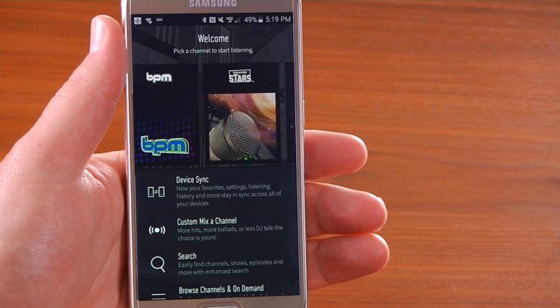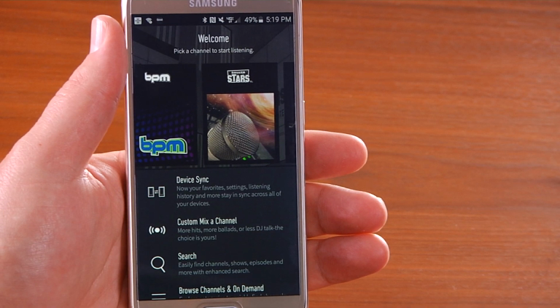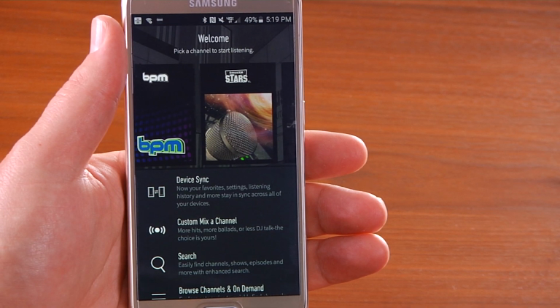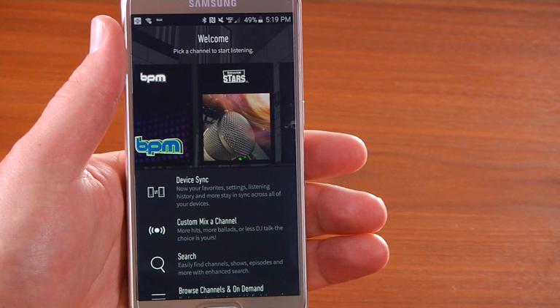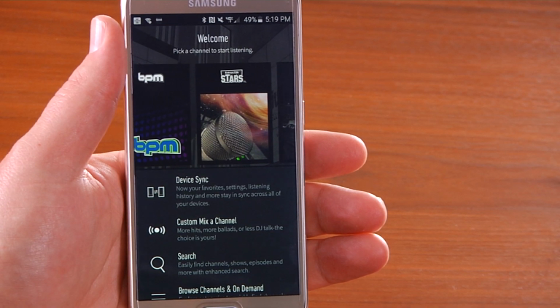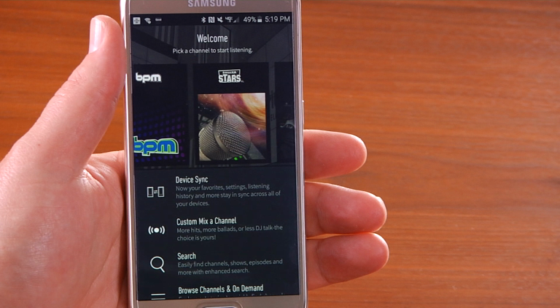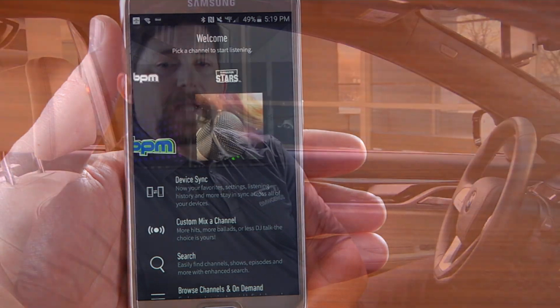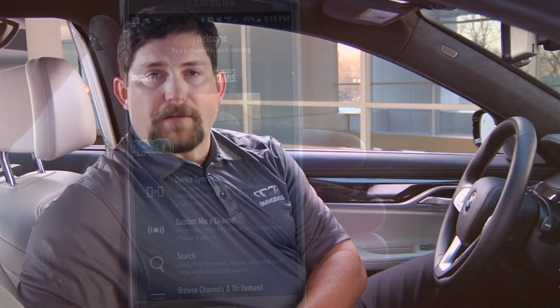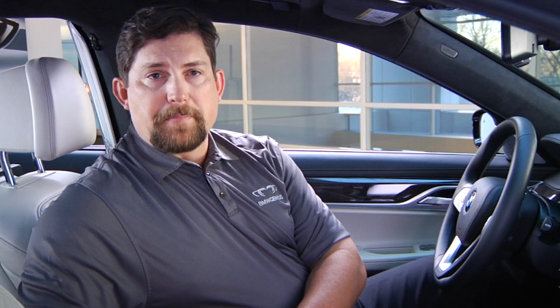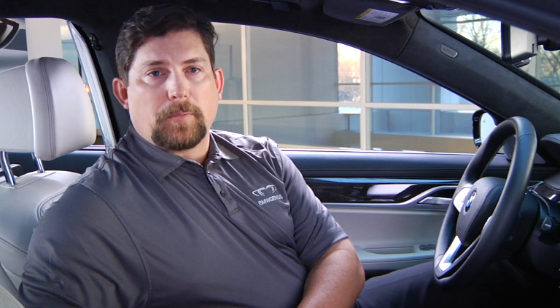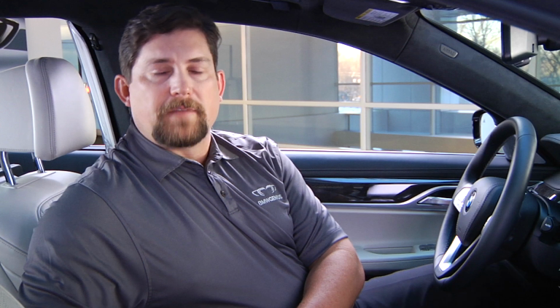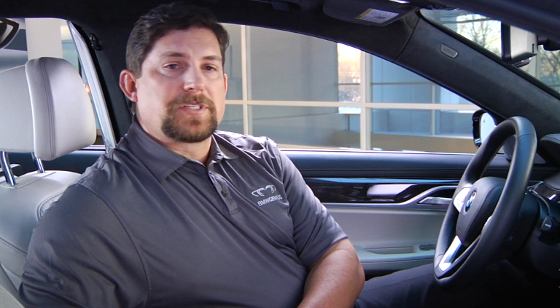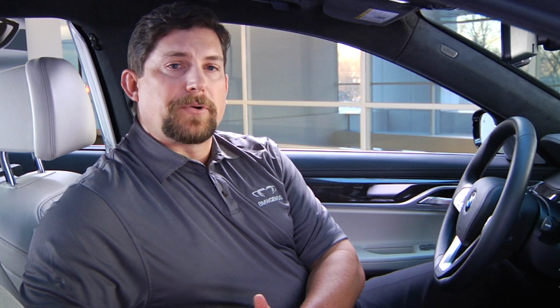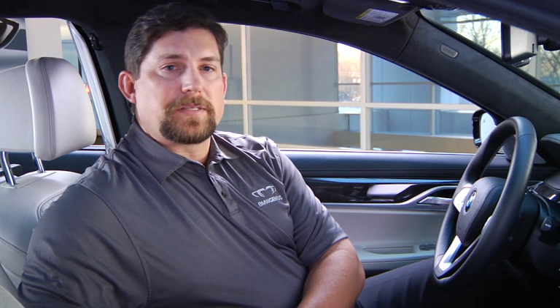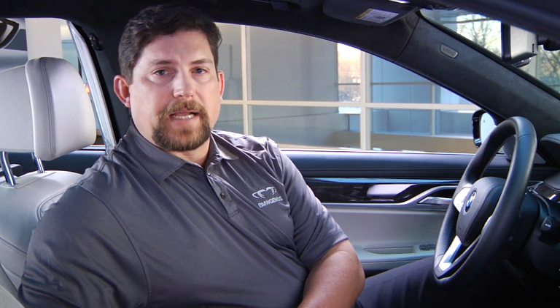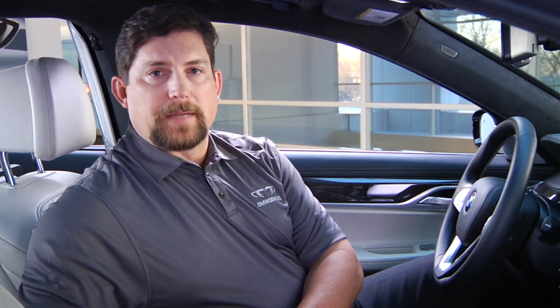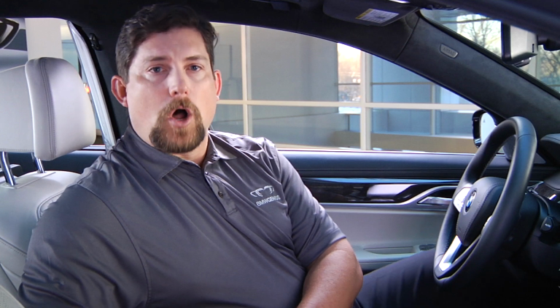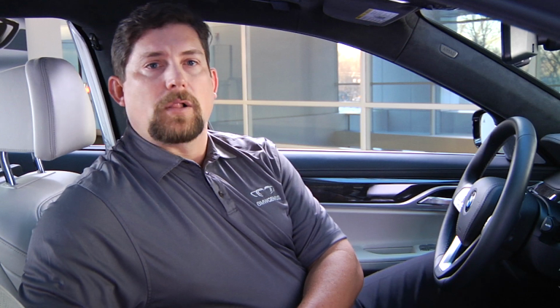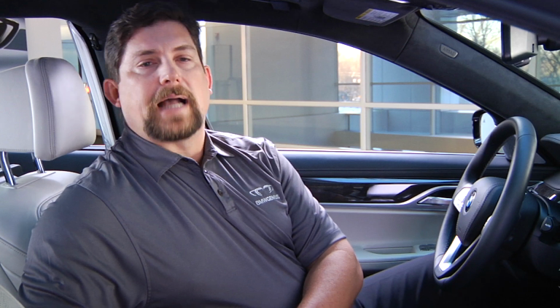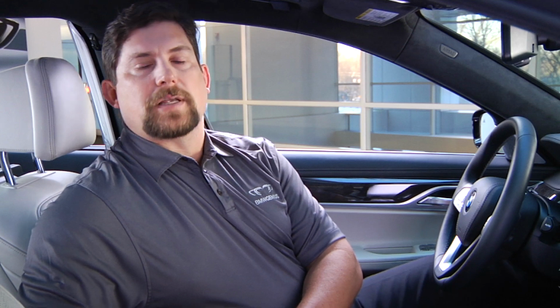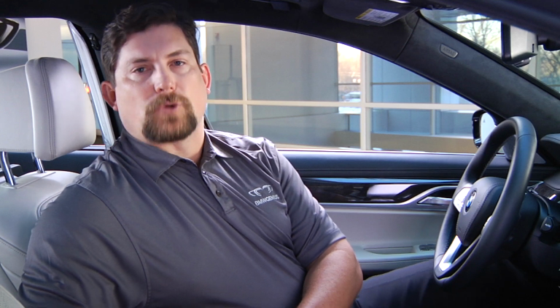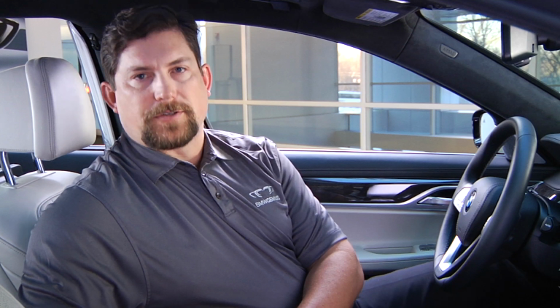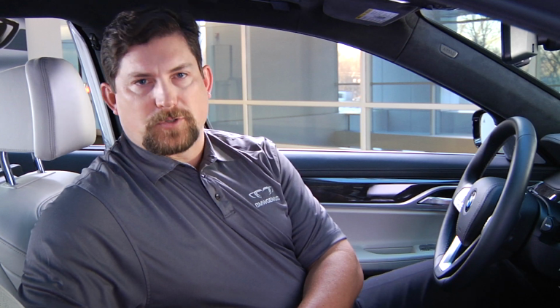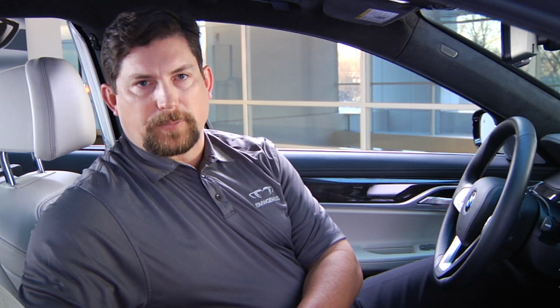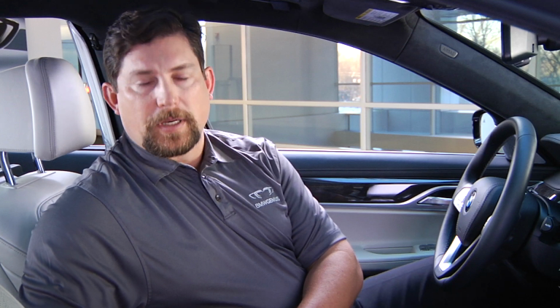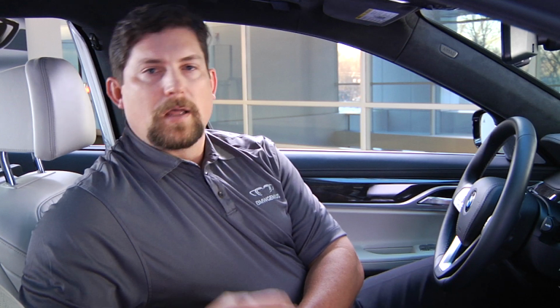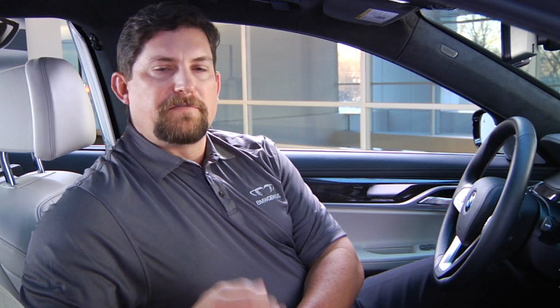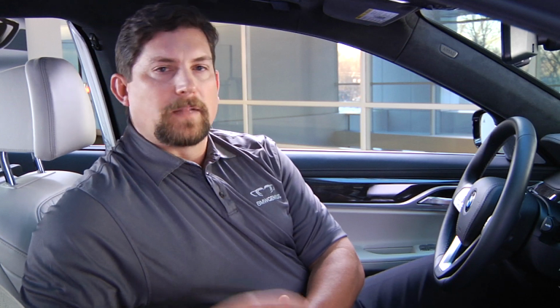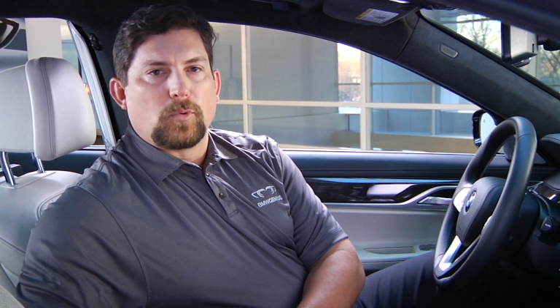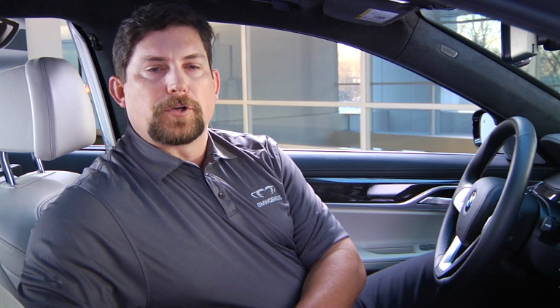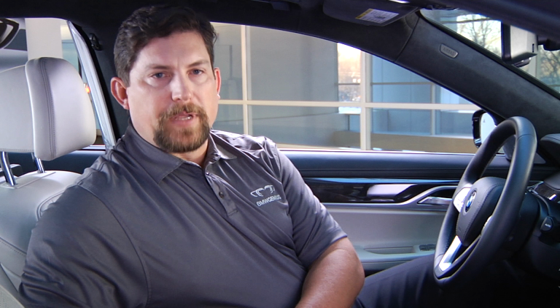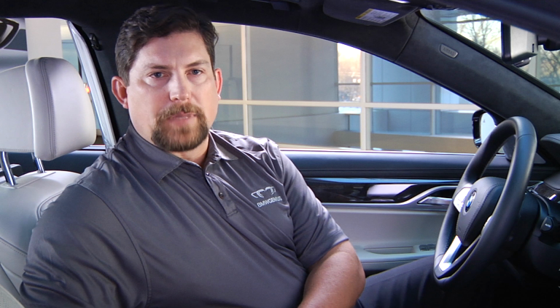We hope you enjoy every moment of the SiriusXM All Access Trial subscription available with your BMW.